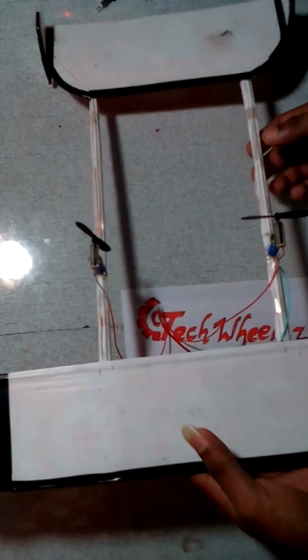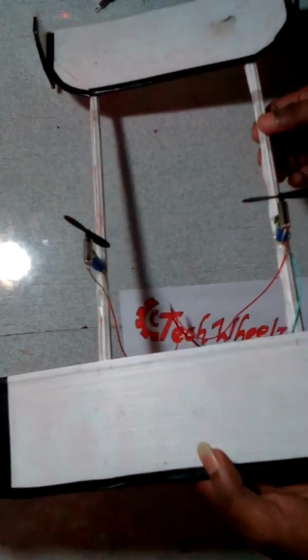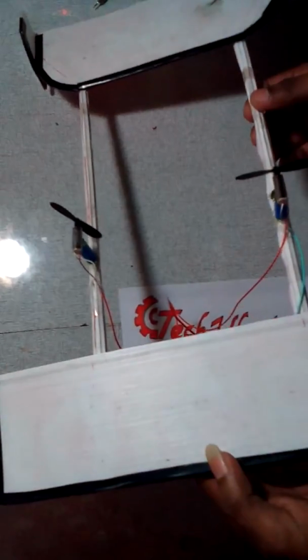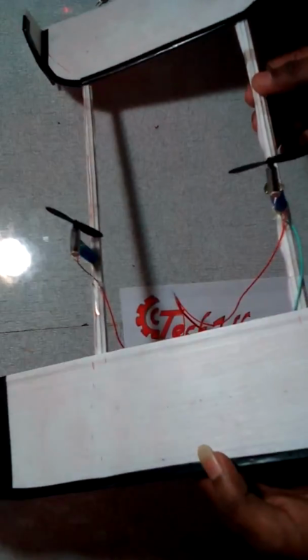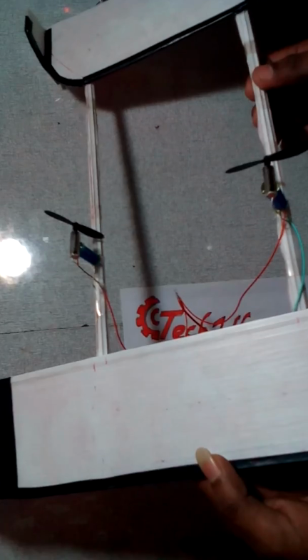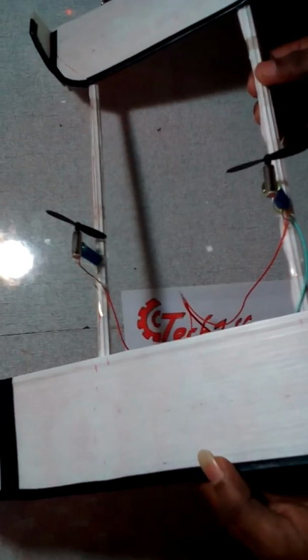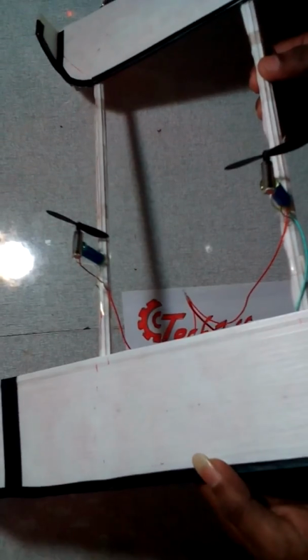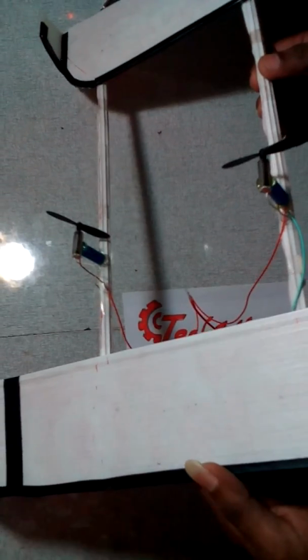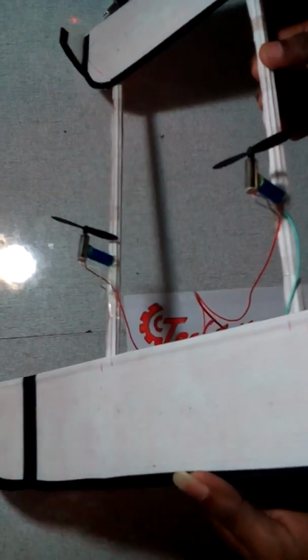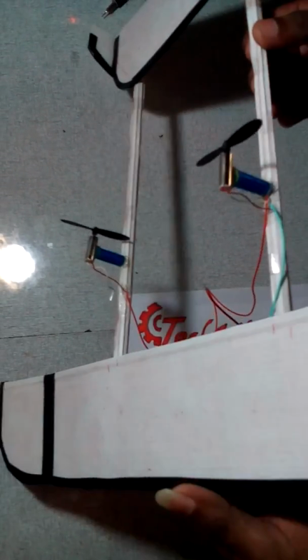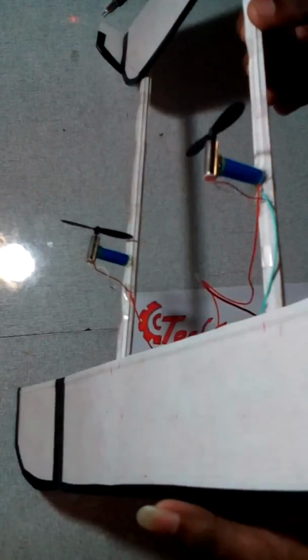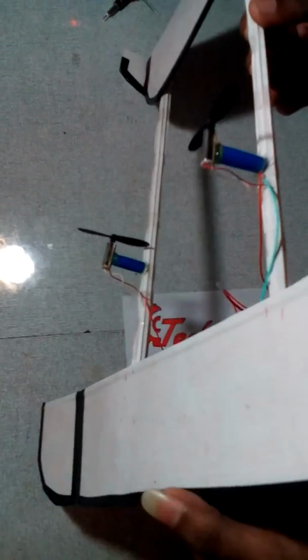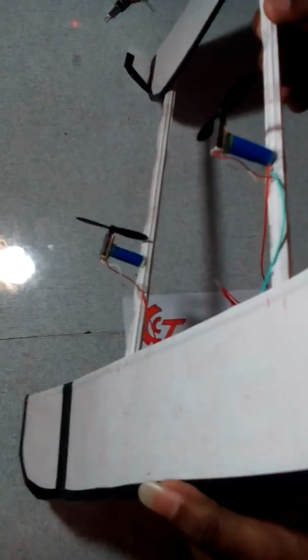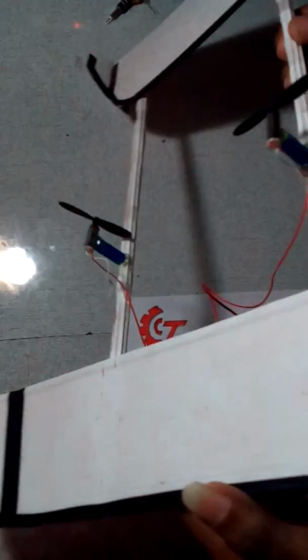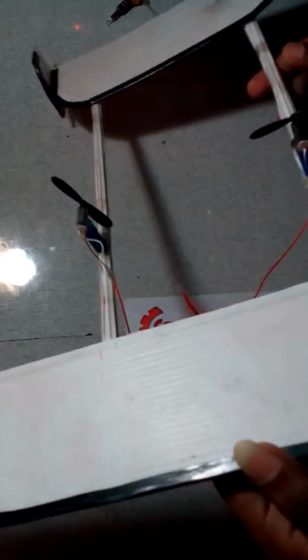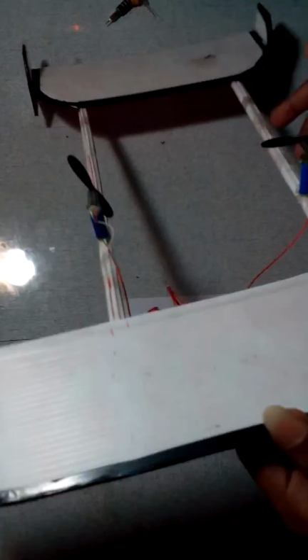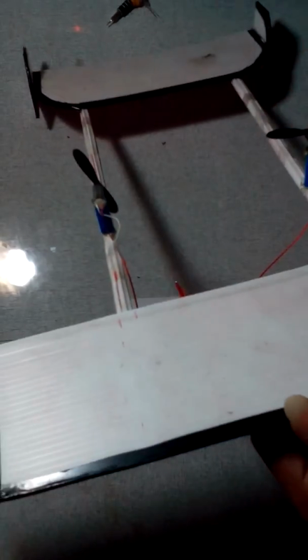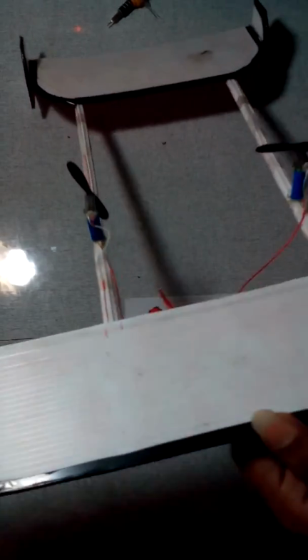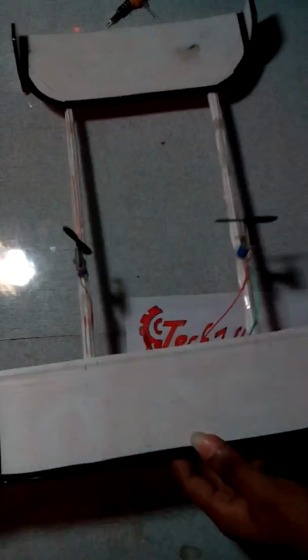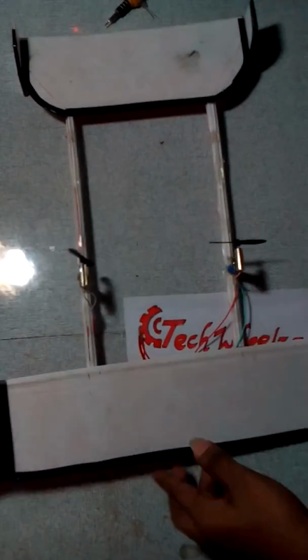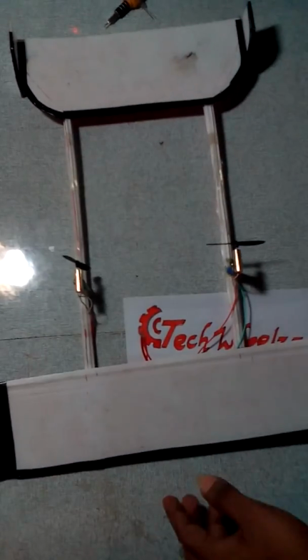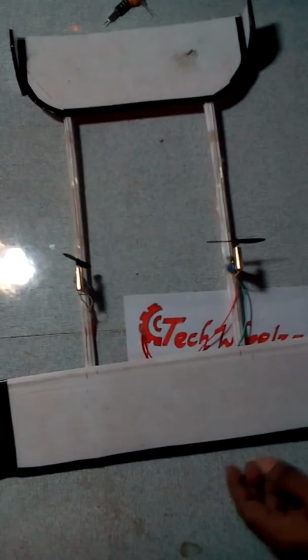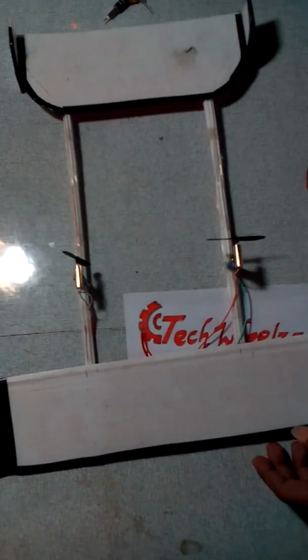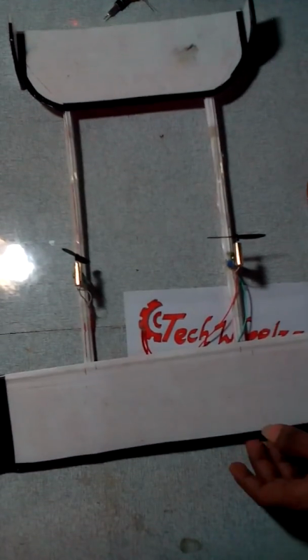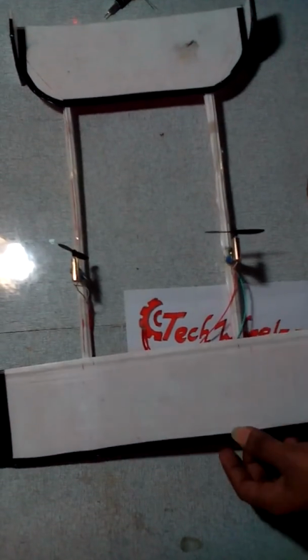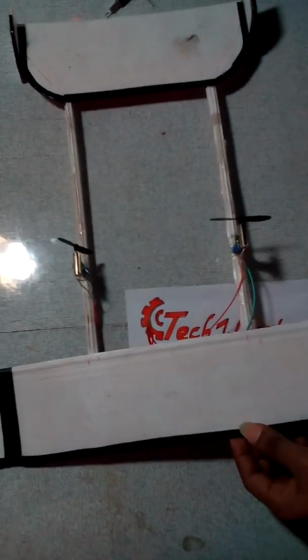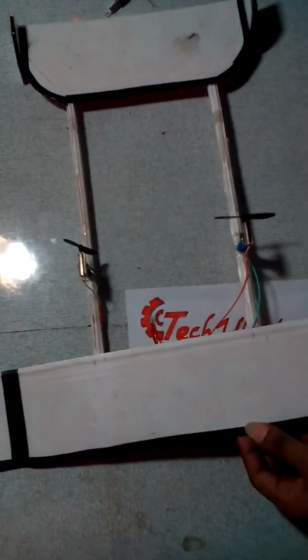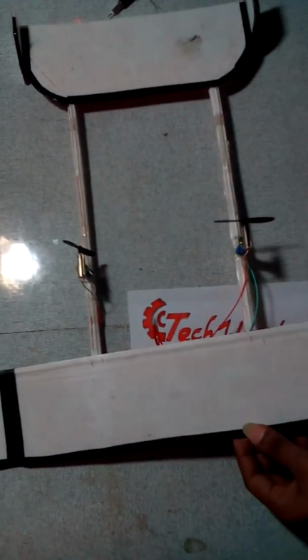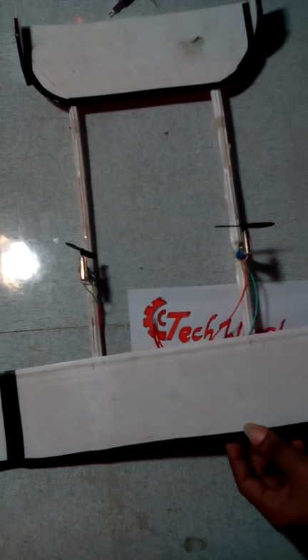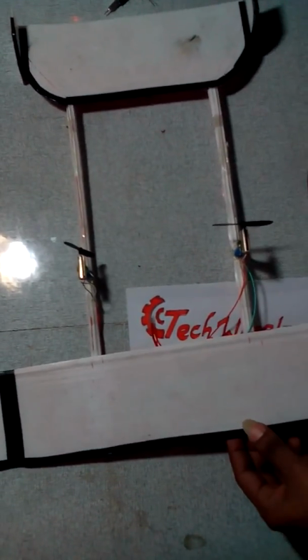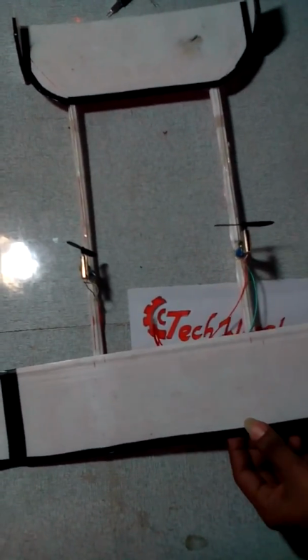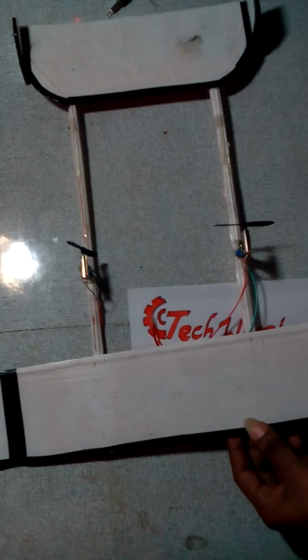In the next video, I will show you how to make a drone. Please subscribe to our channel.